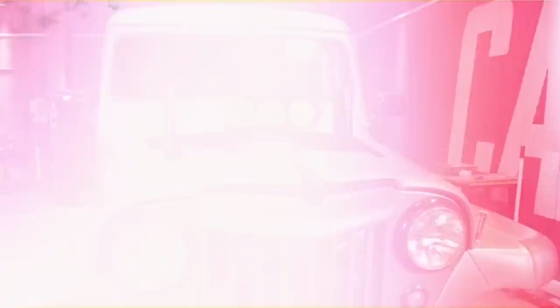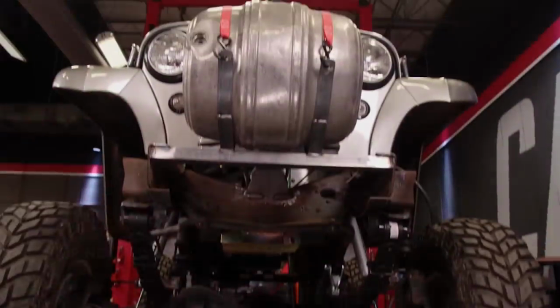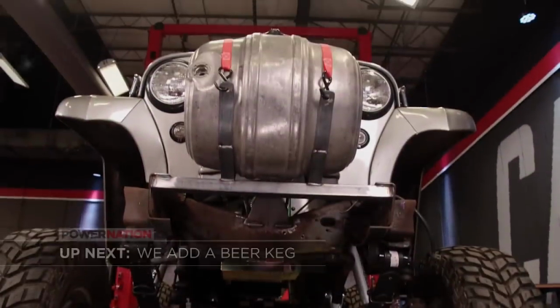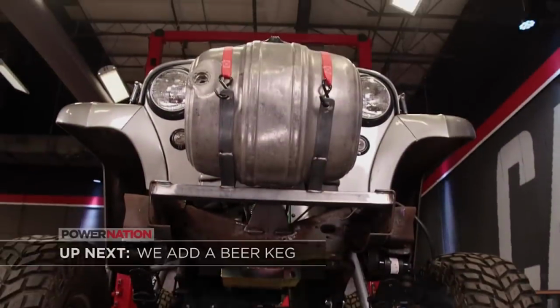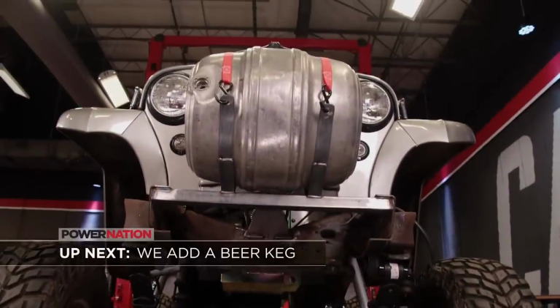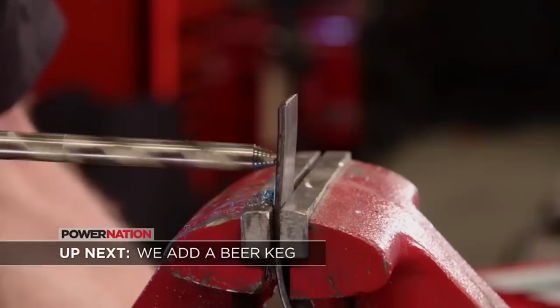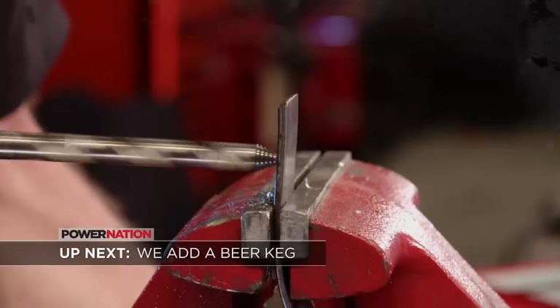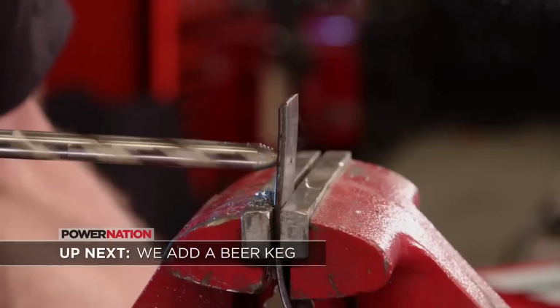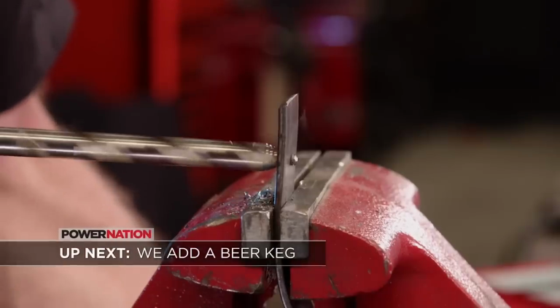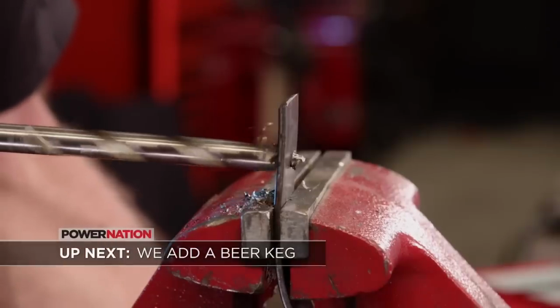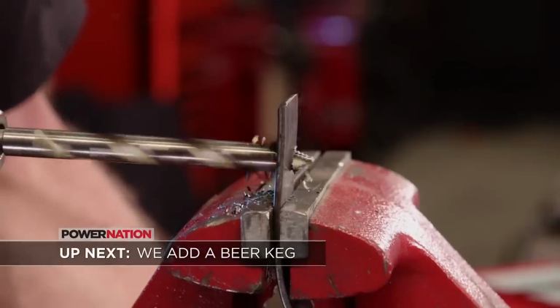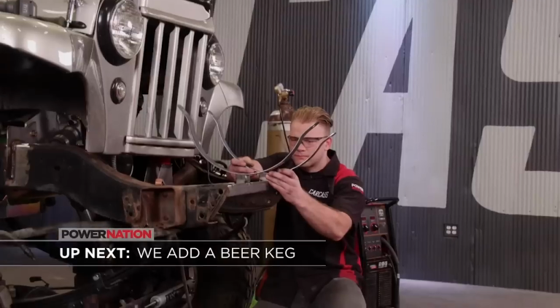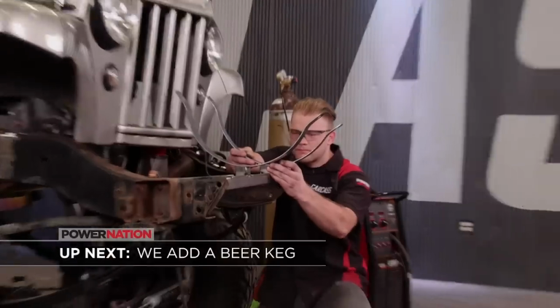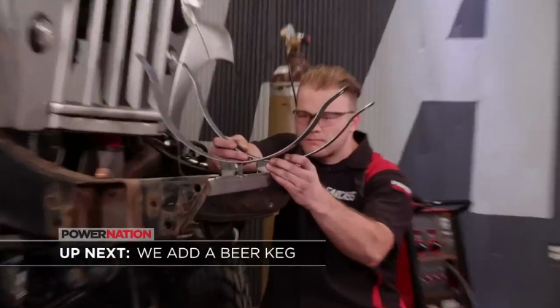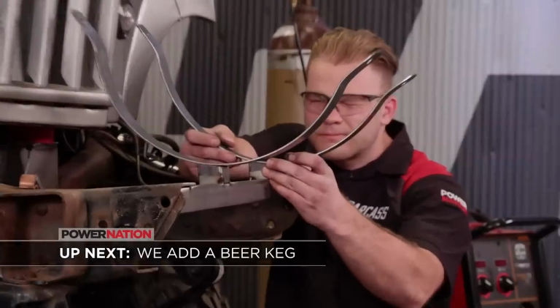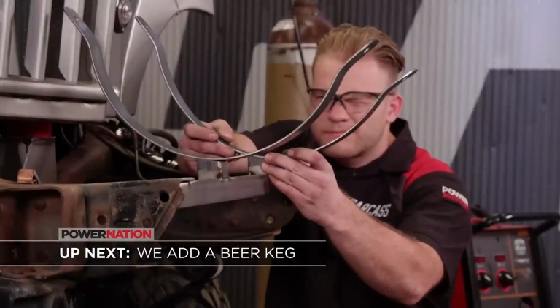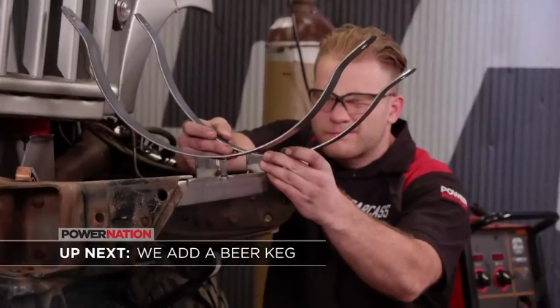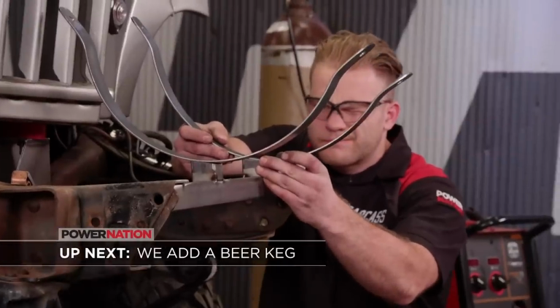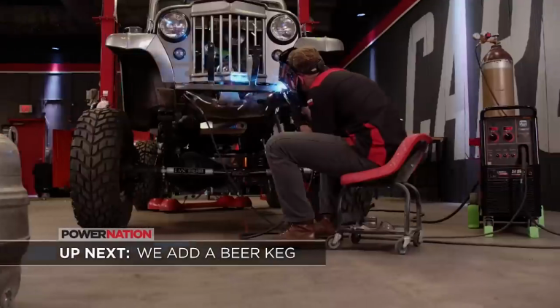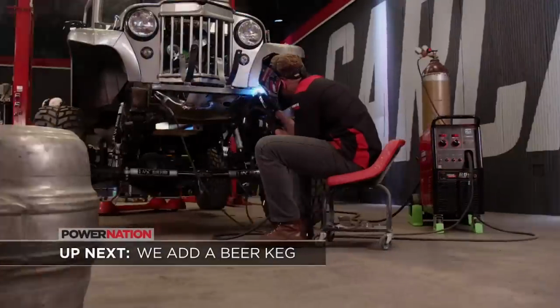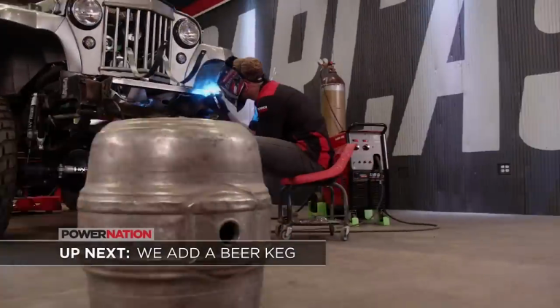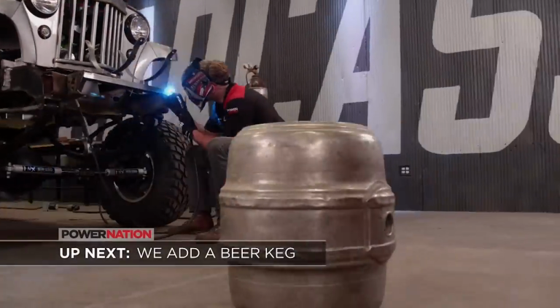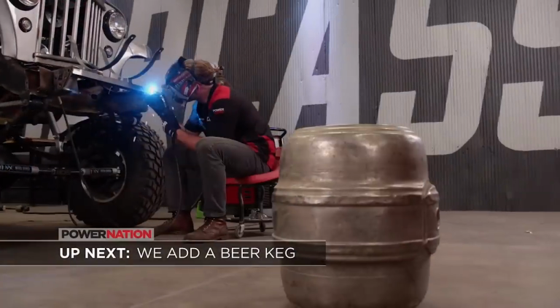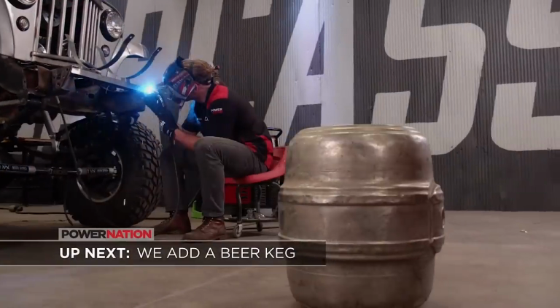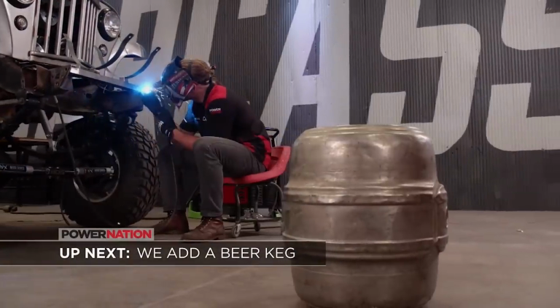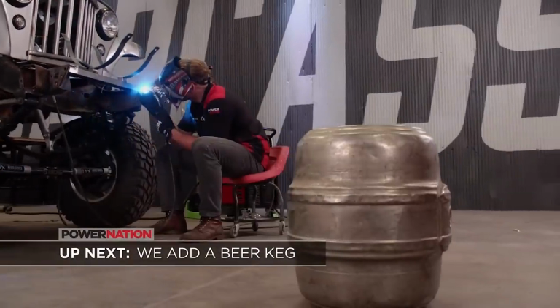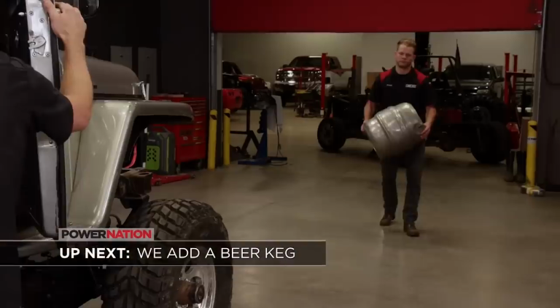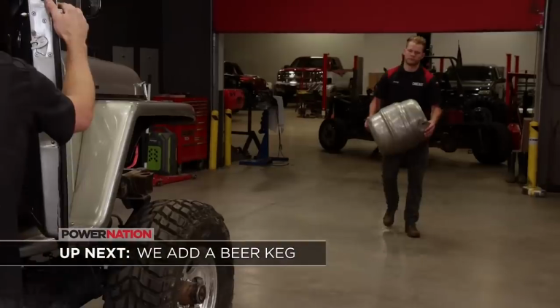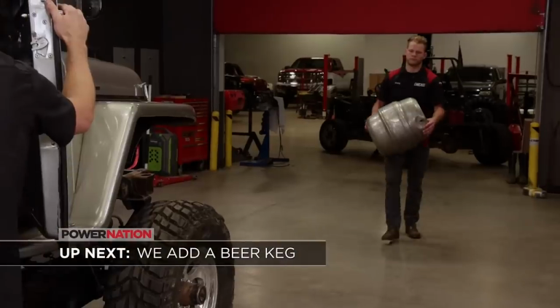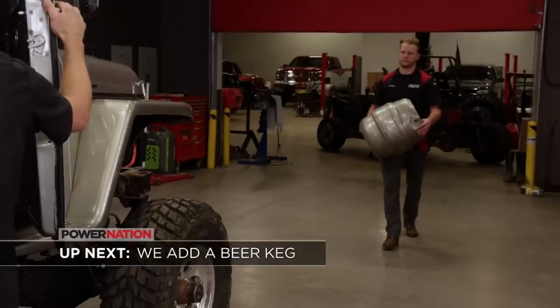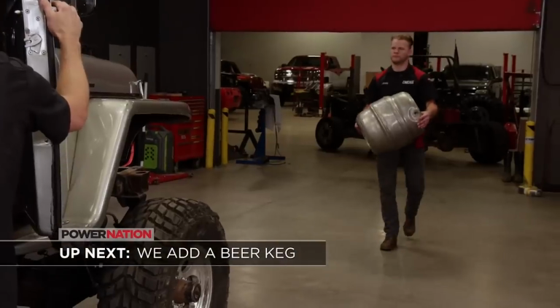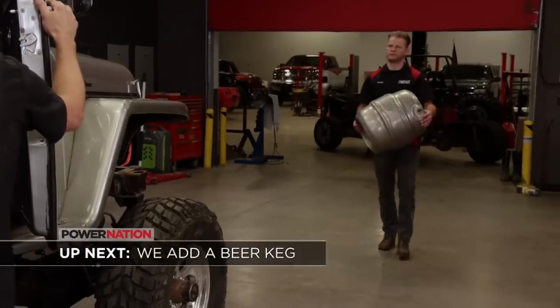Up next, we give the front end of our Willys Mud Wagon a hot rod look with a beer keg.